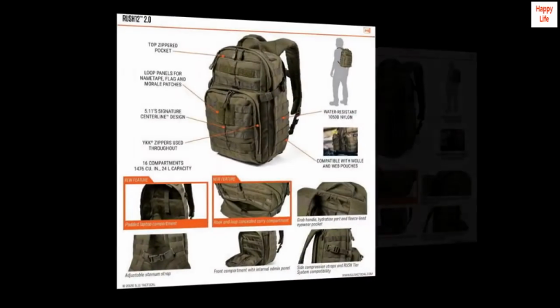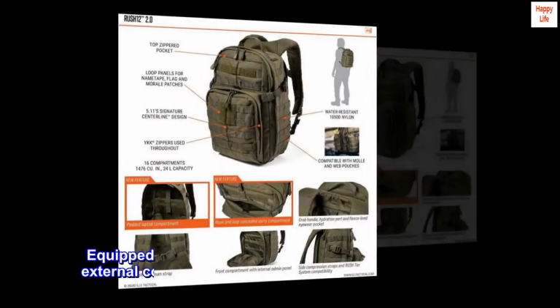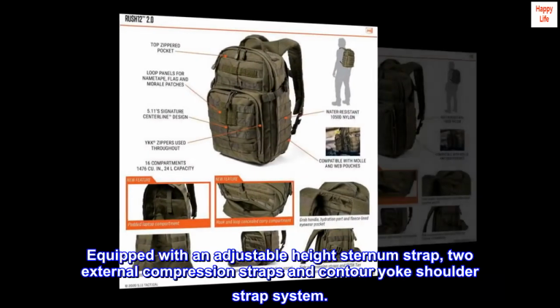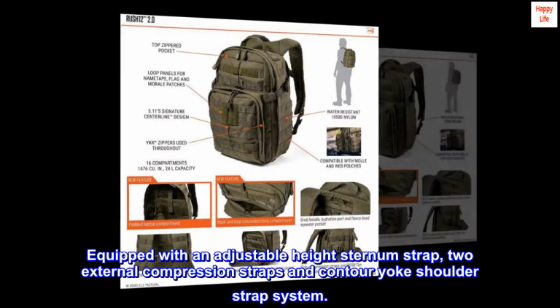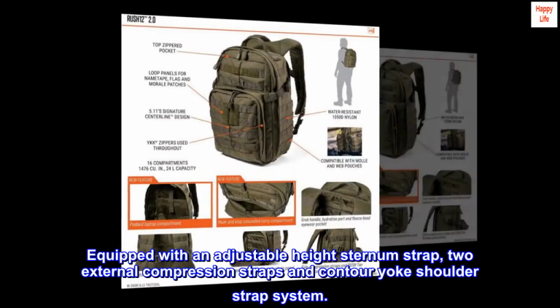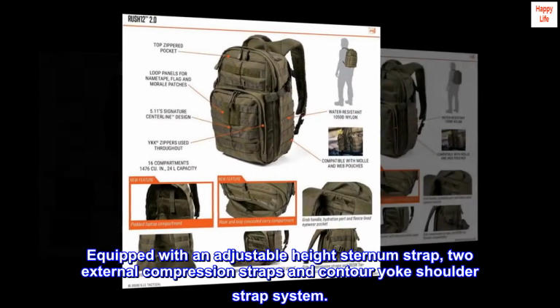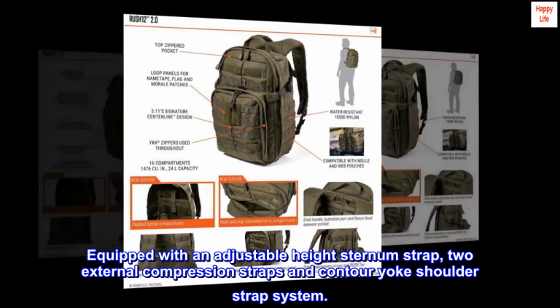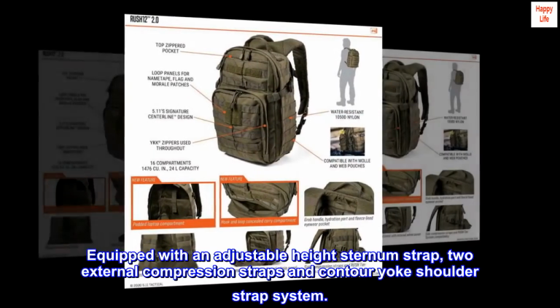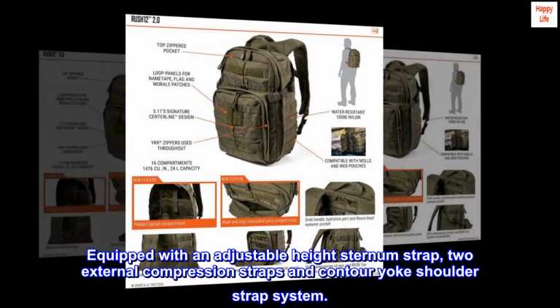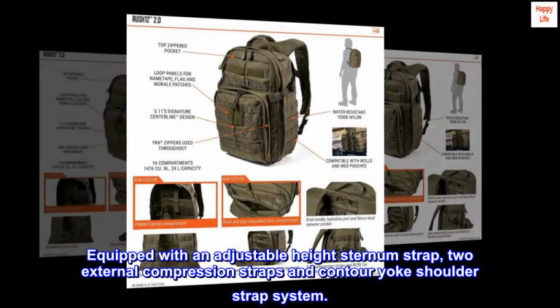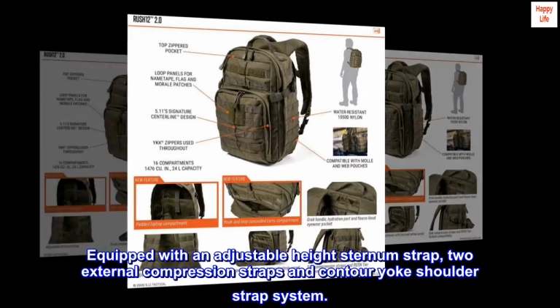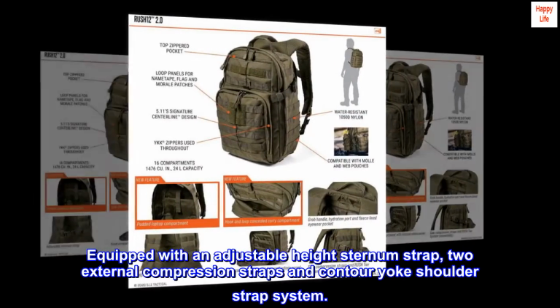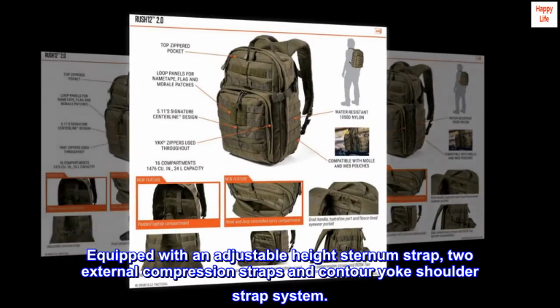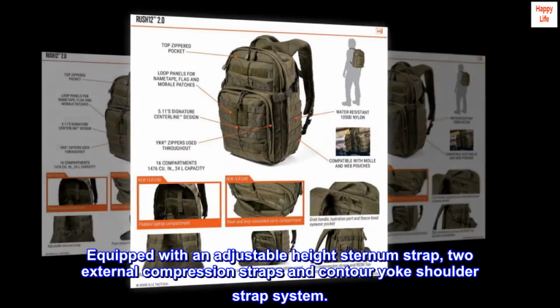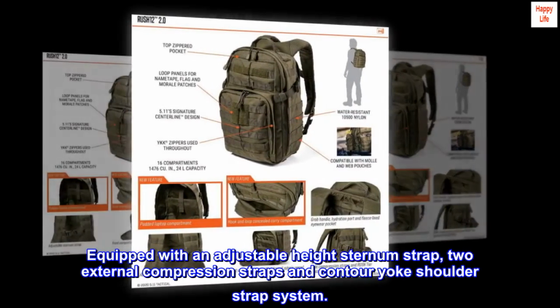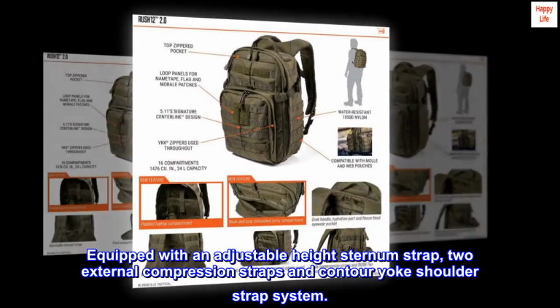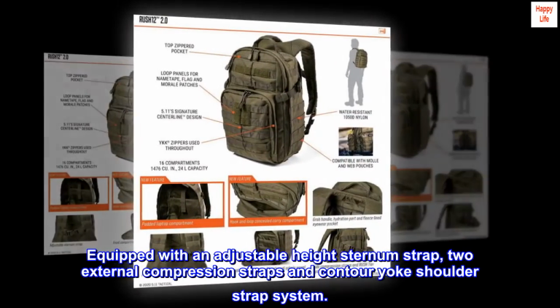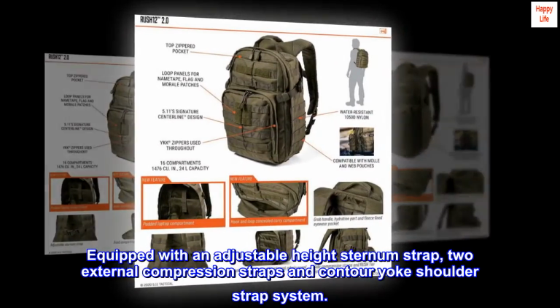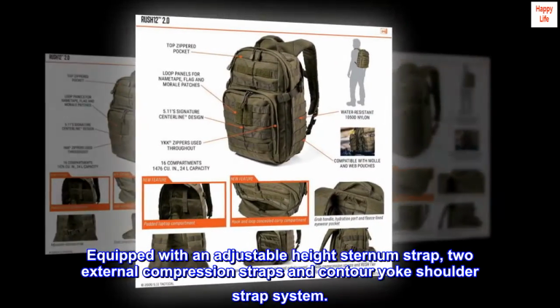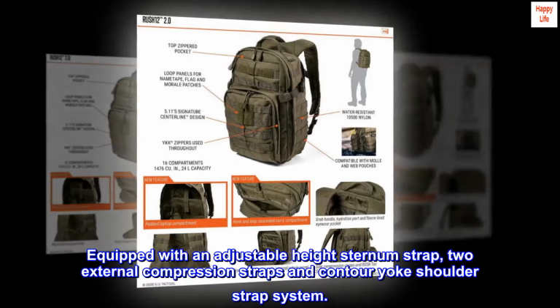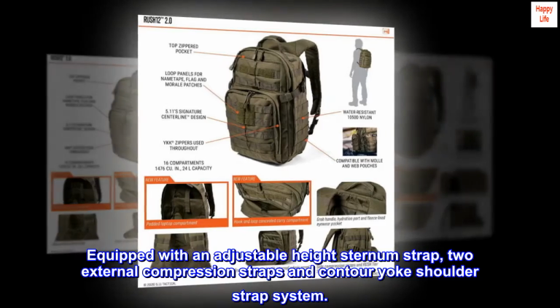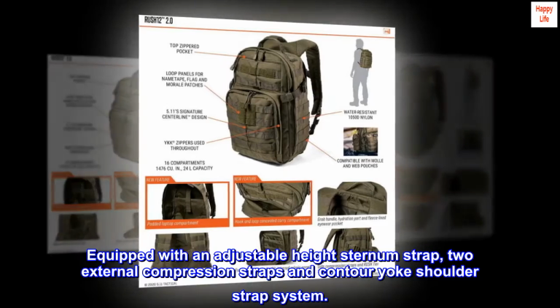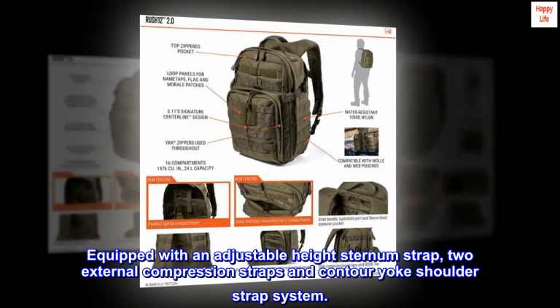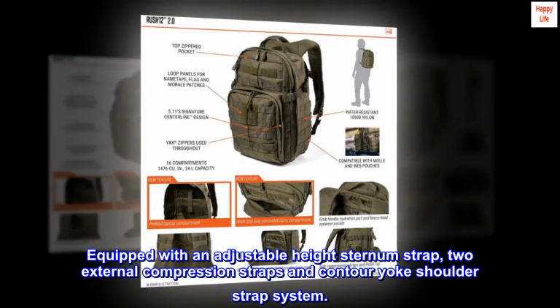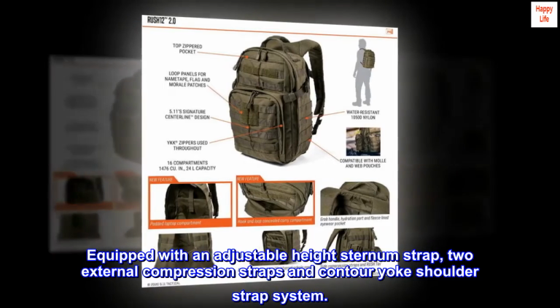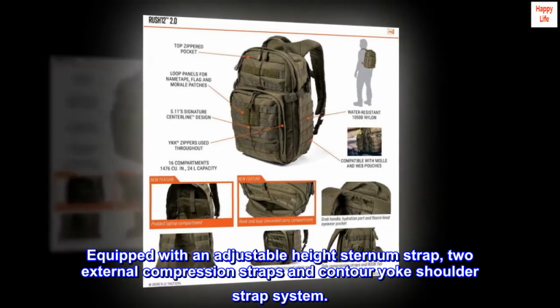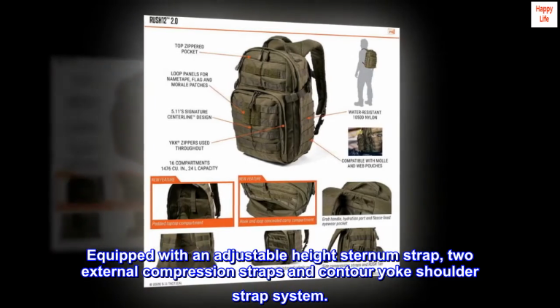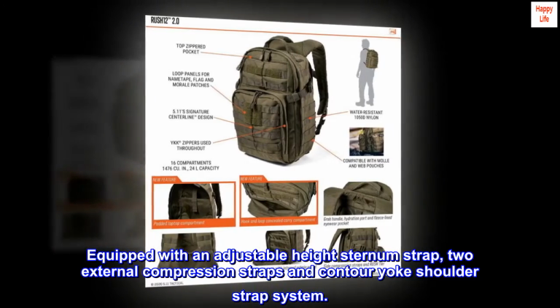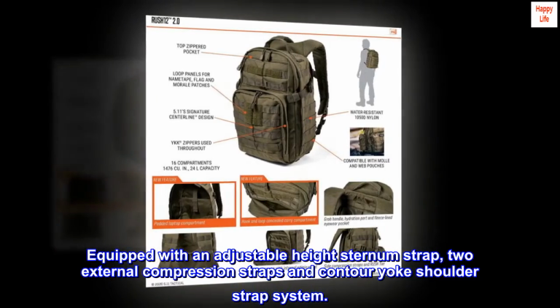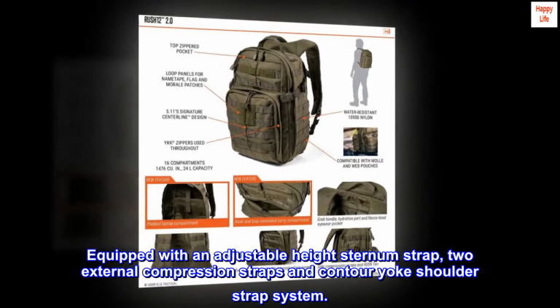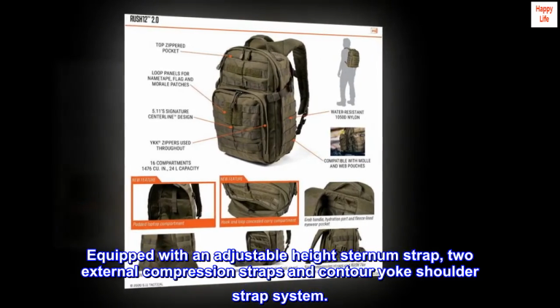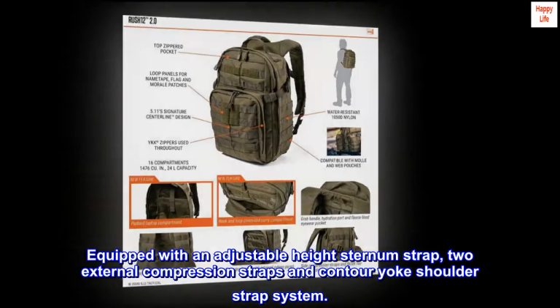Equipped with an adjustable height sternum strap, two external compression straps, and a contour yoke shoulder strap system.